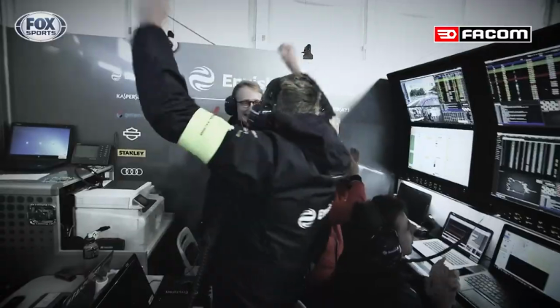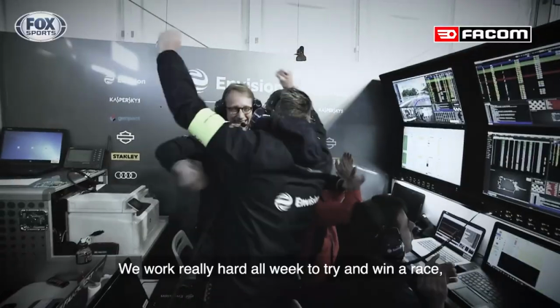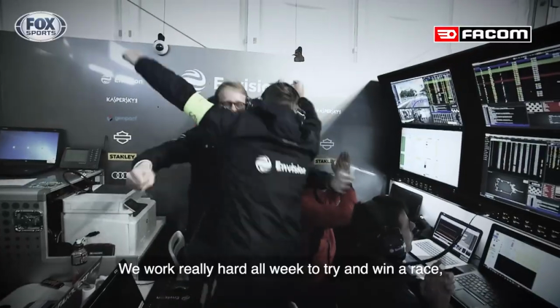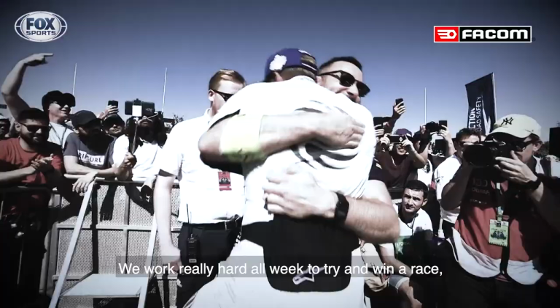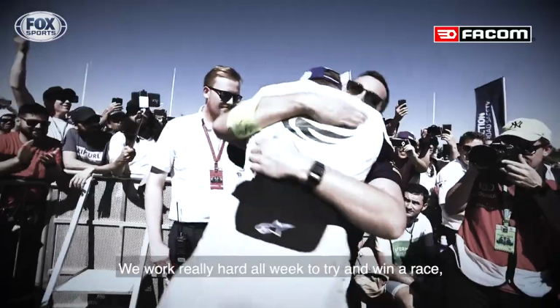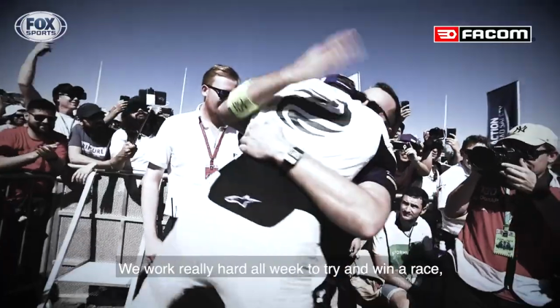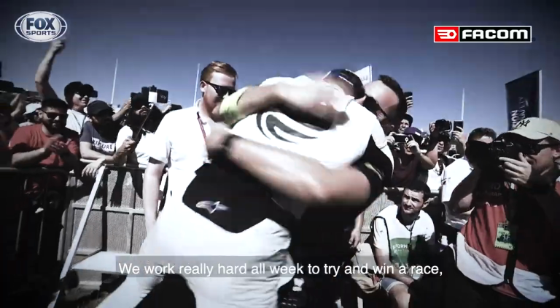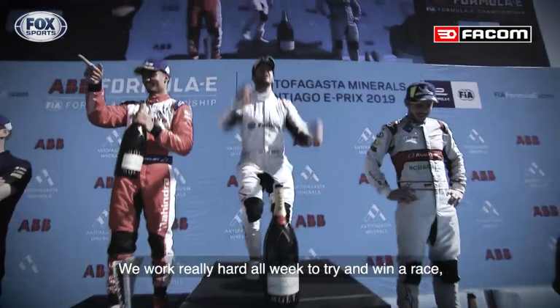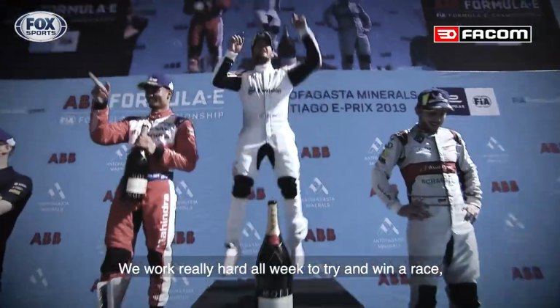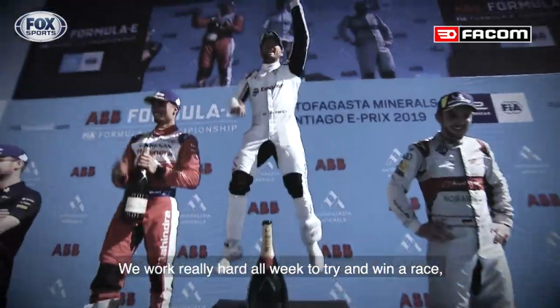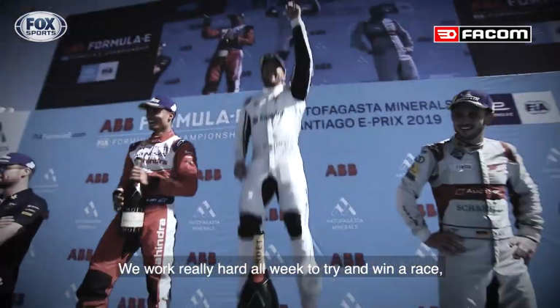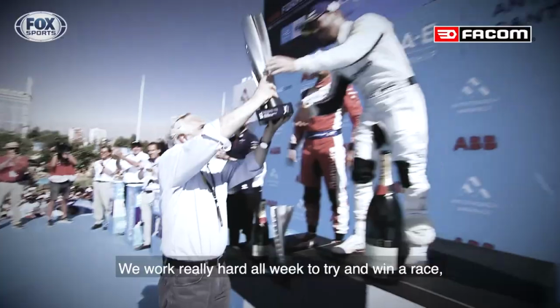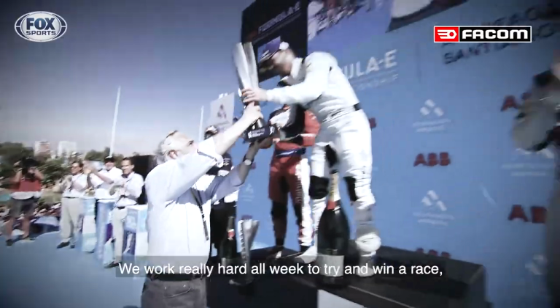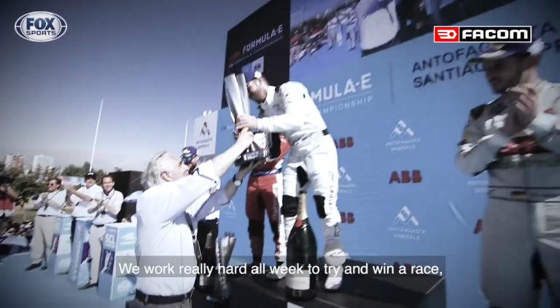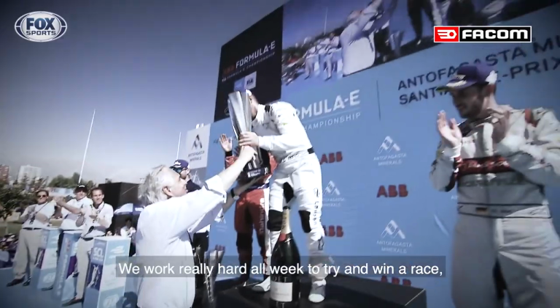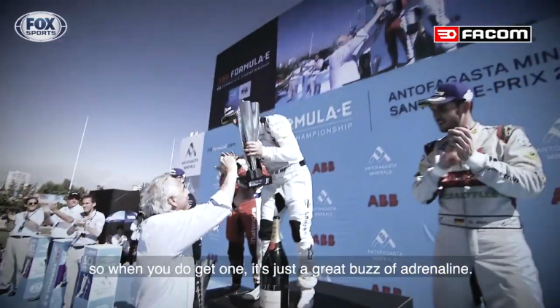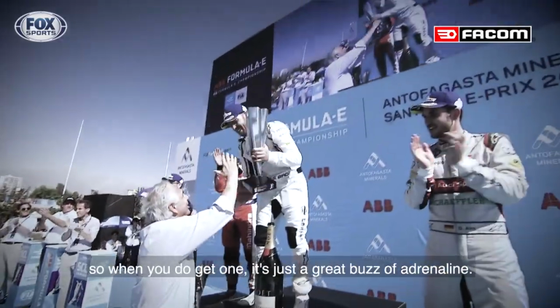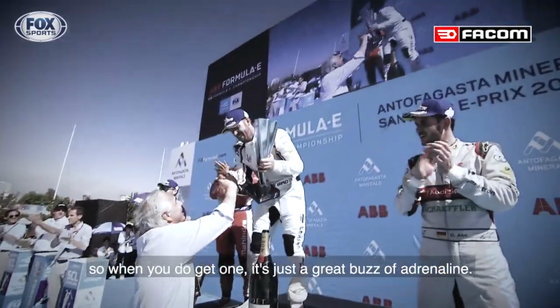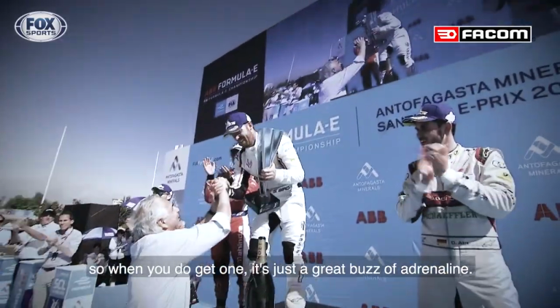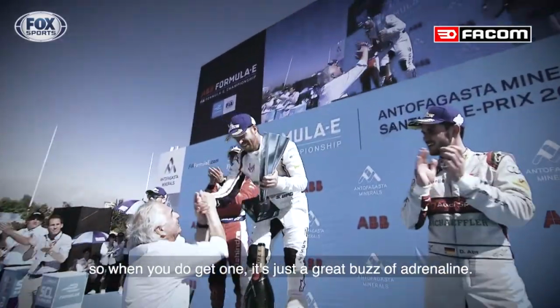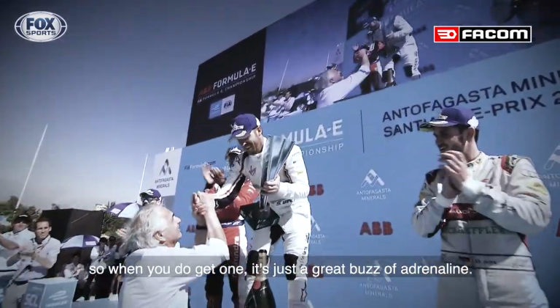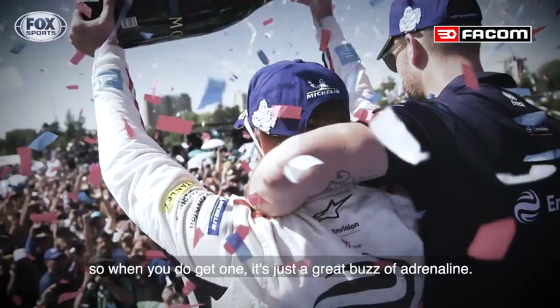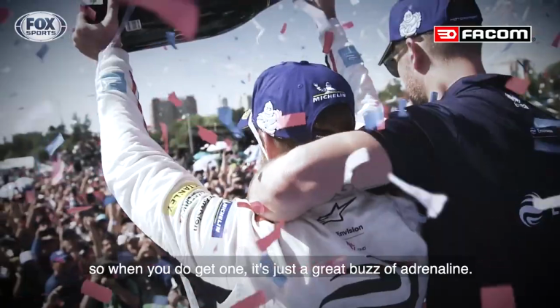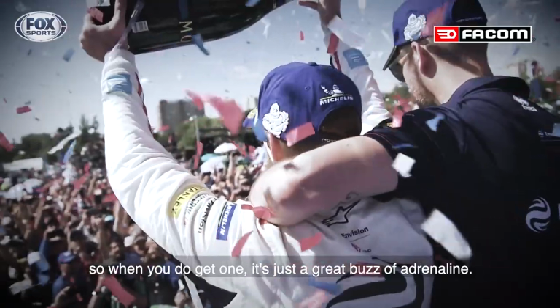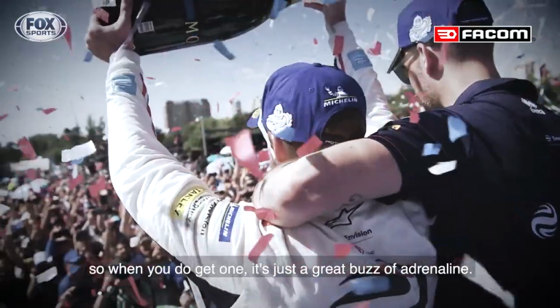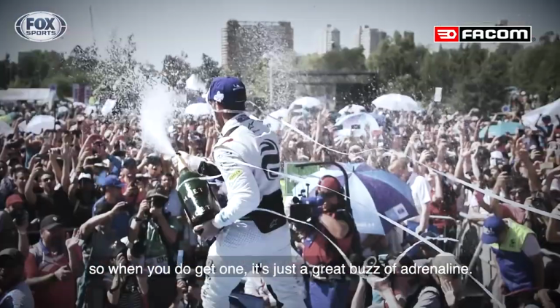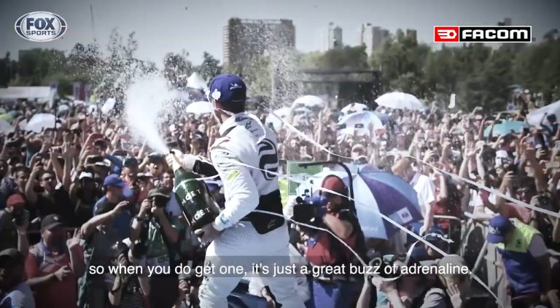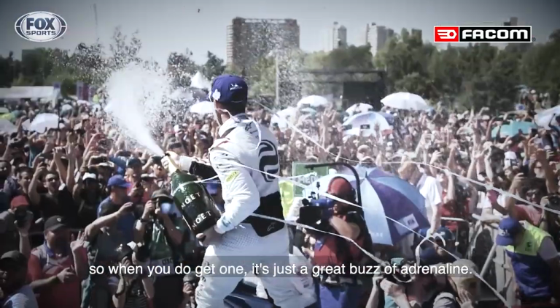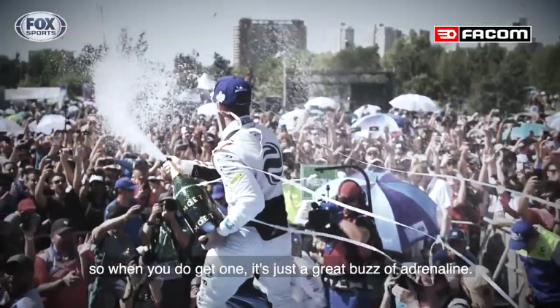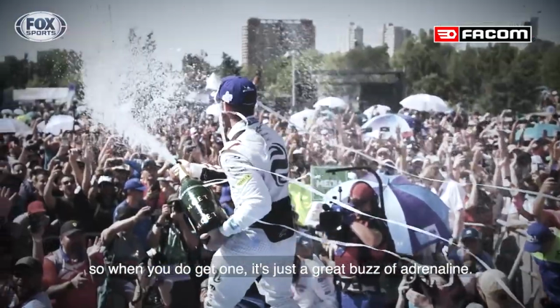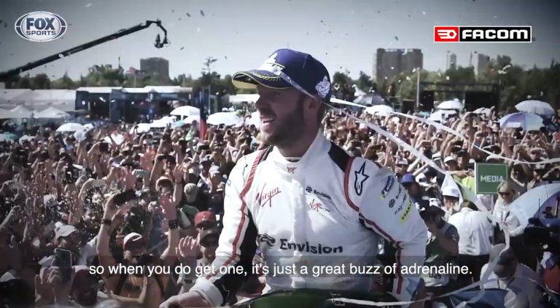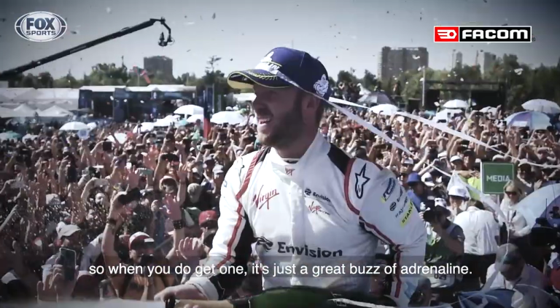You work really hard all week to try and win a race, so when you do get one it's just a great buzz of adrenaline.